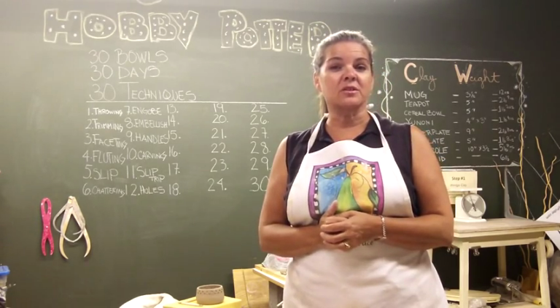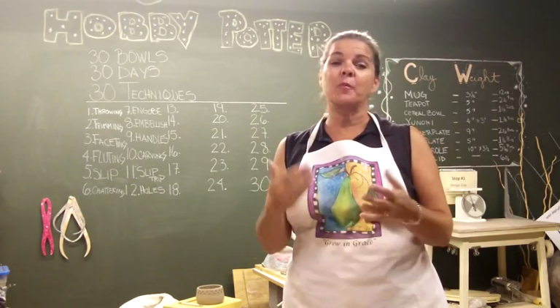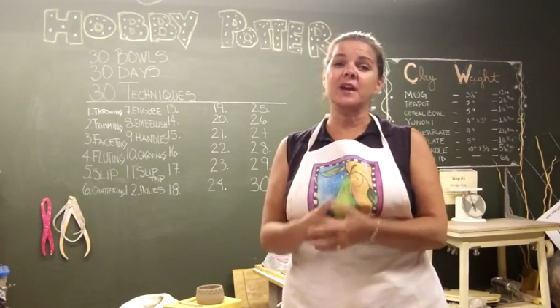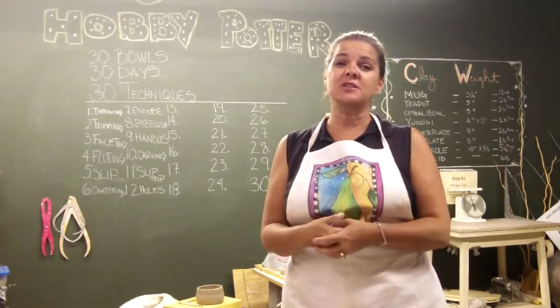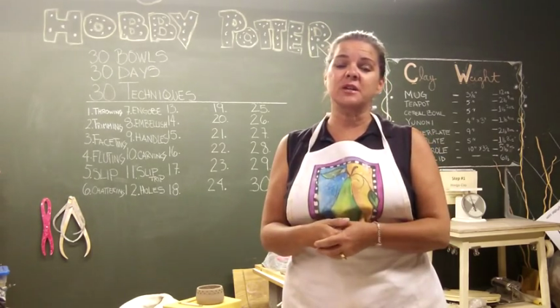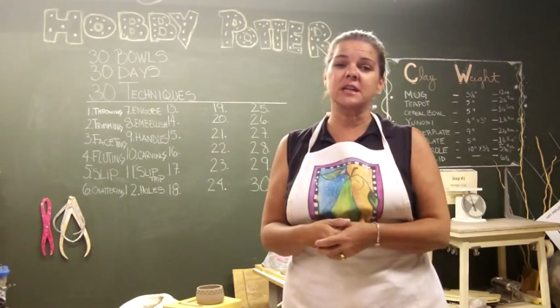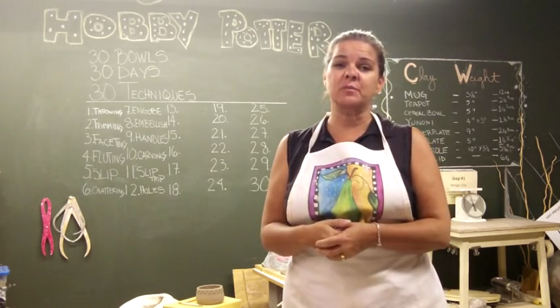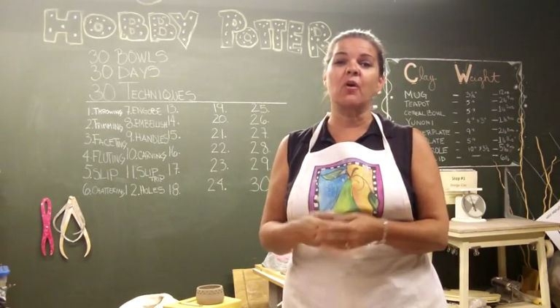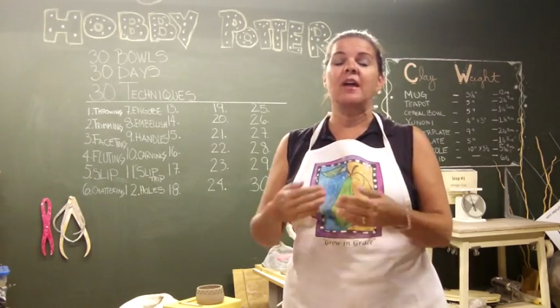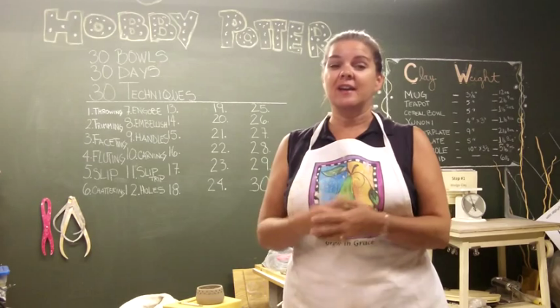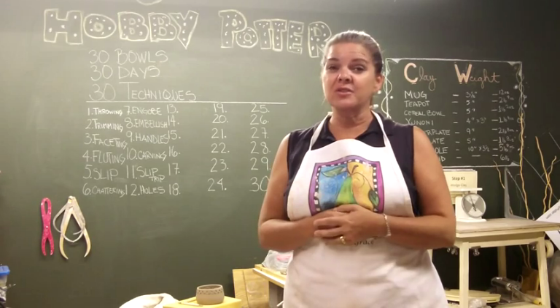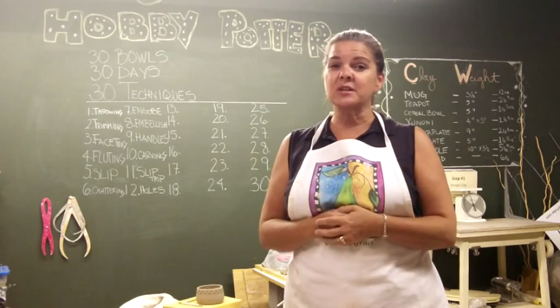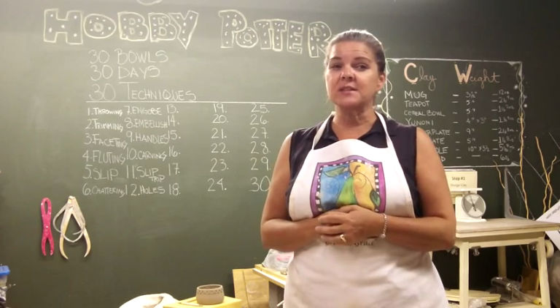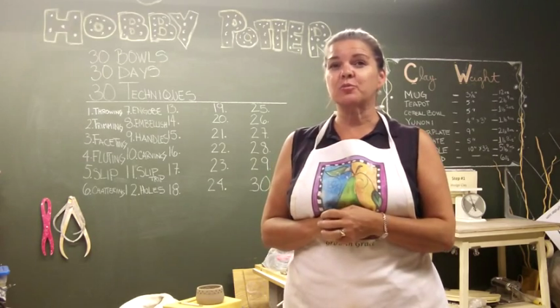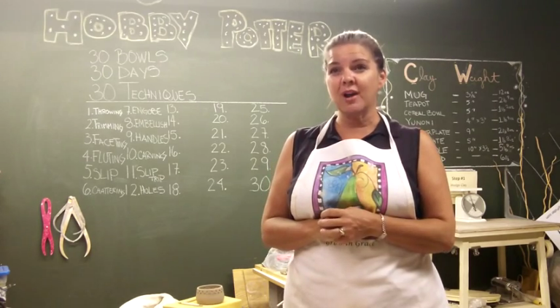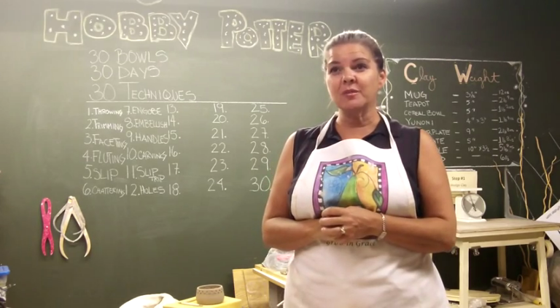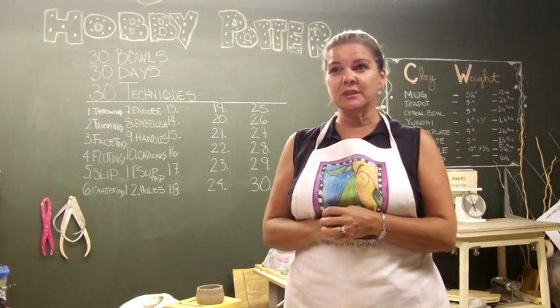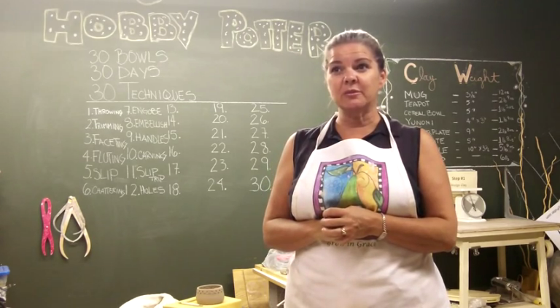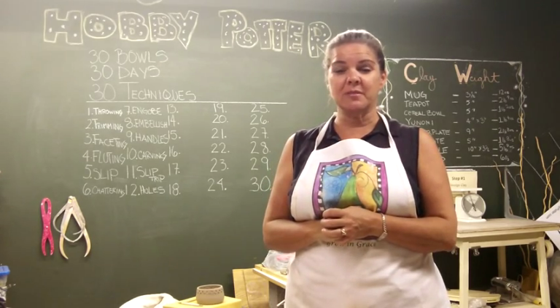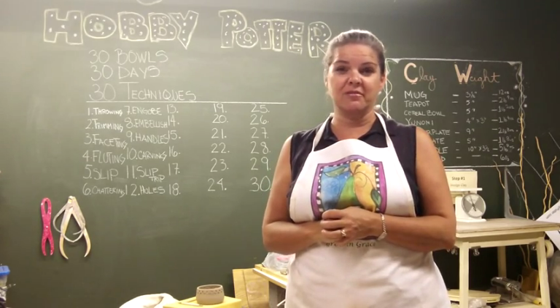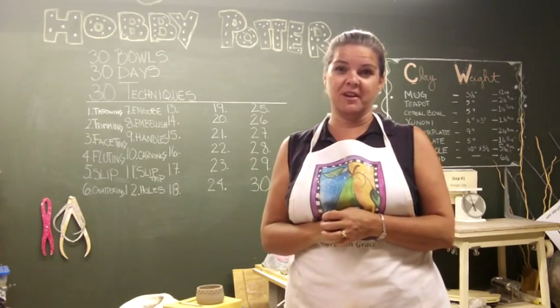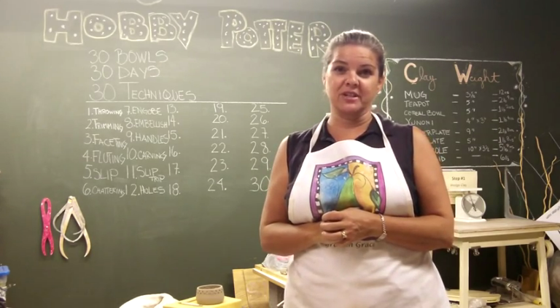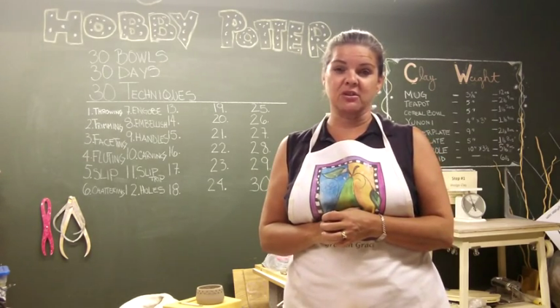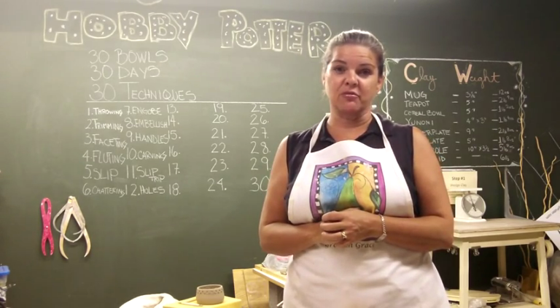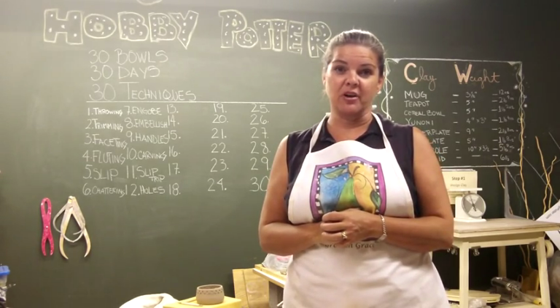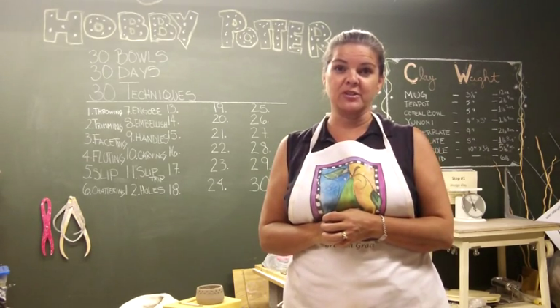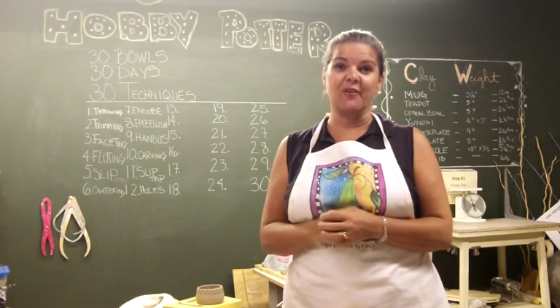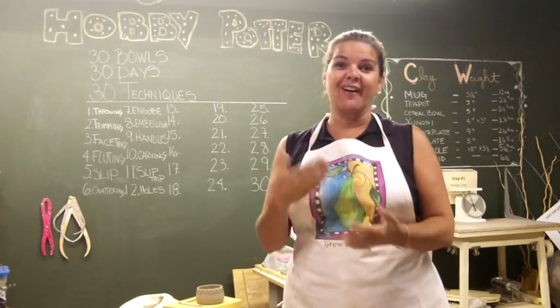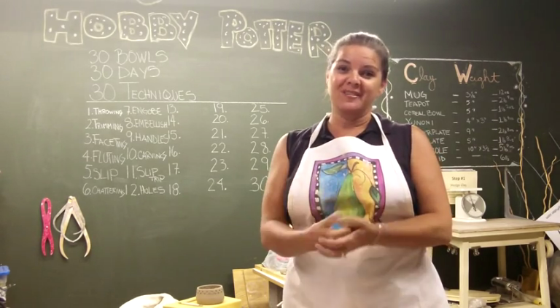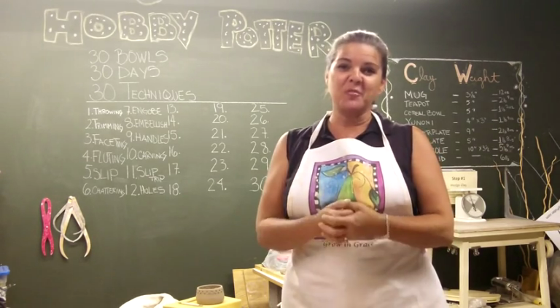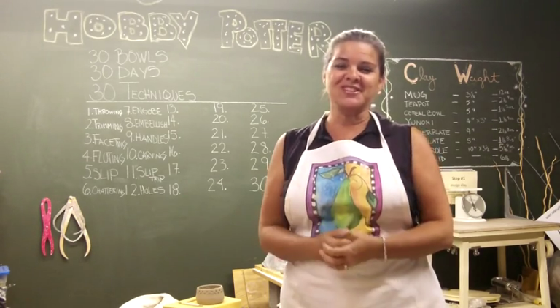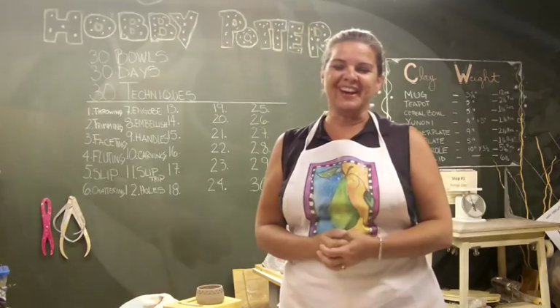I hope you guys enjoyed today's bowl — it's actually probably one of my favorites so far. Hope you enjoy!